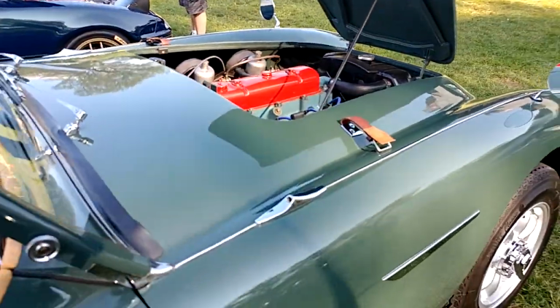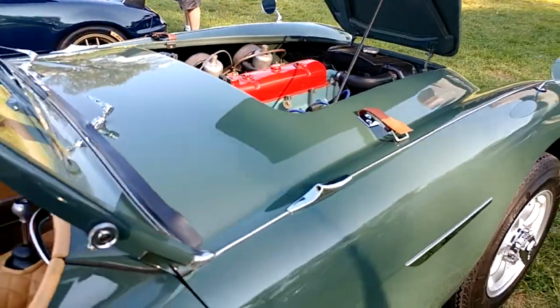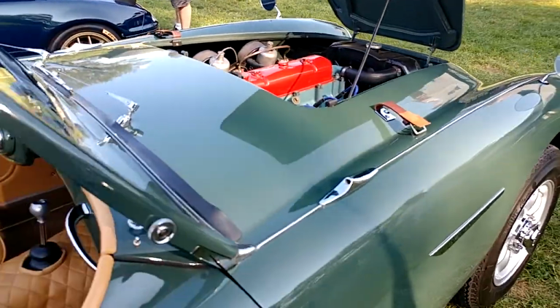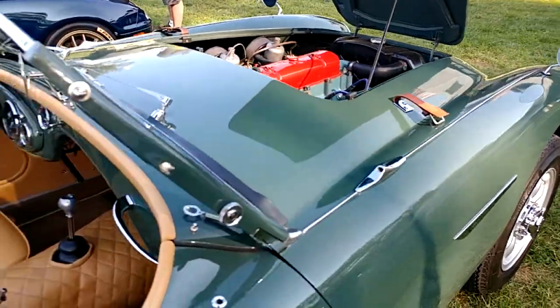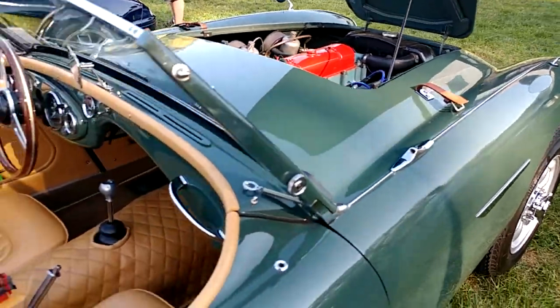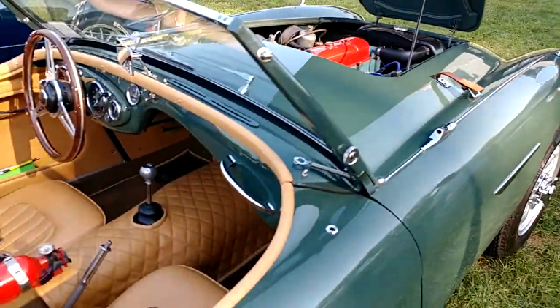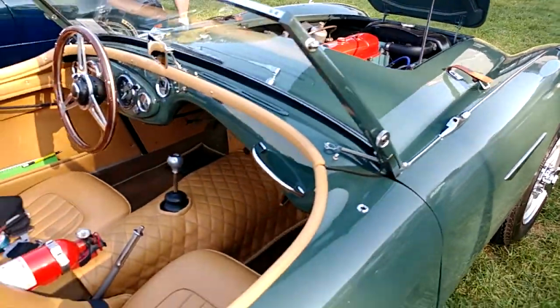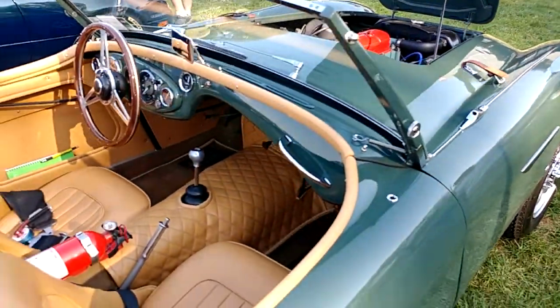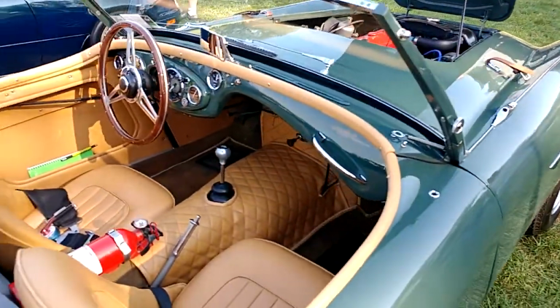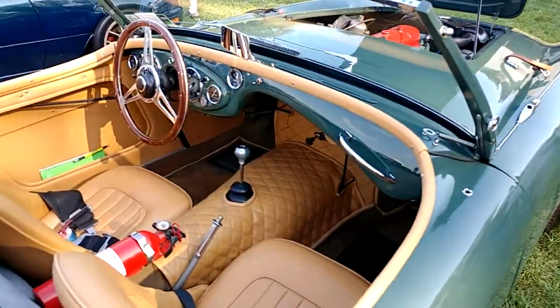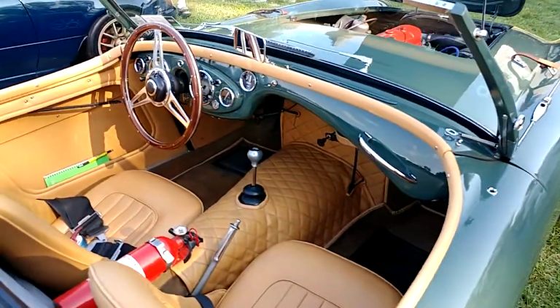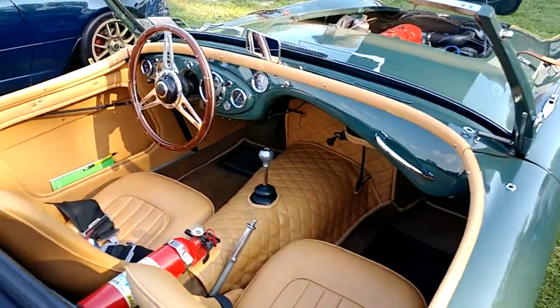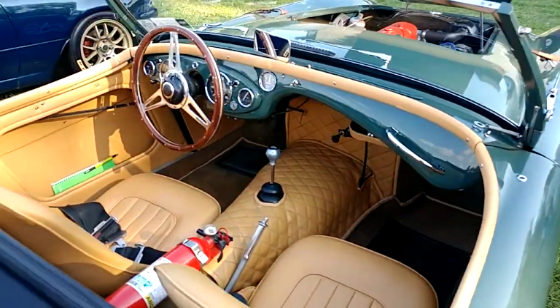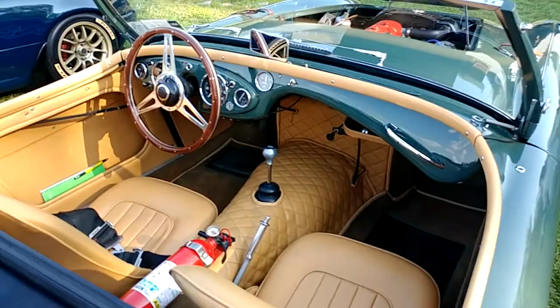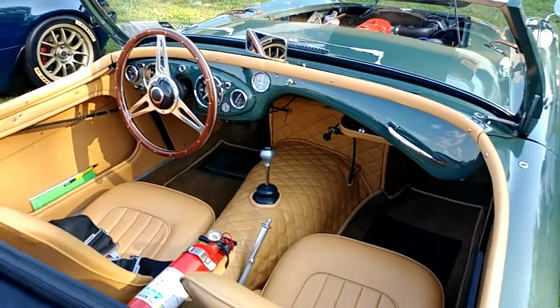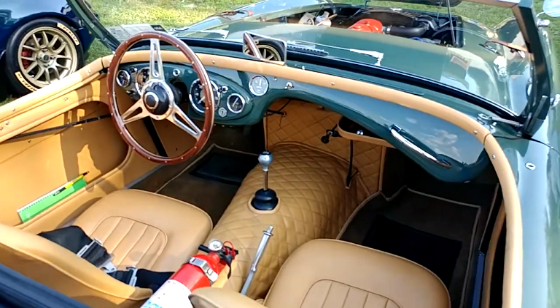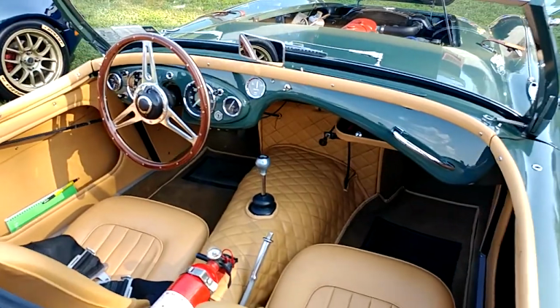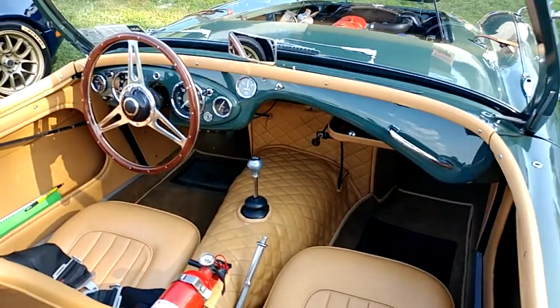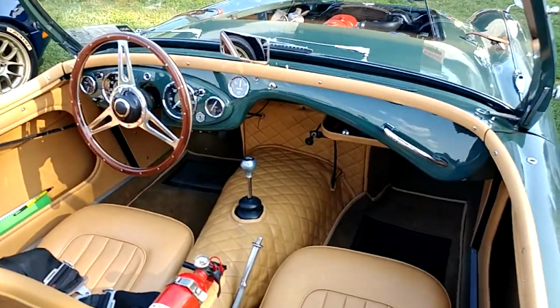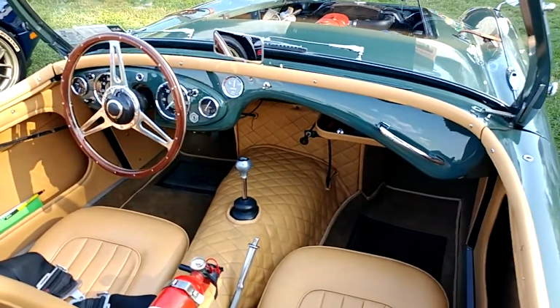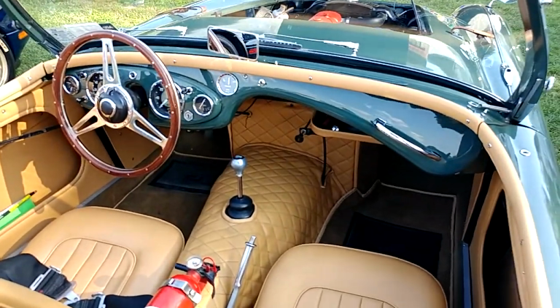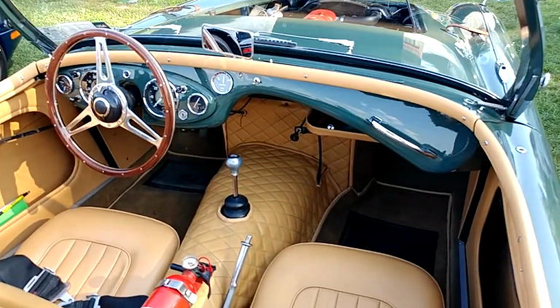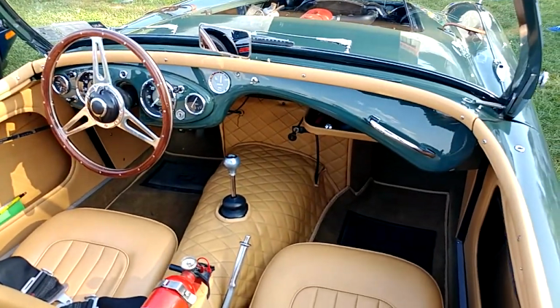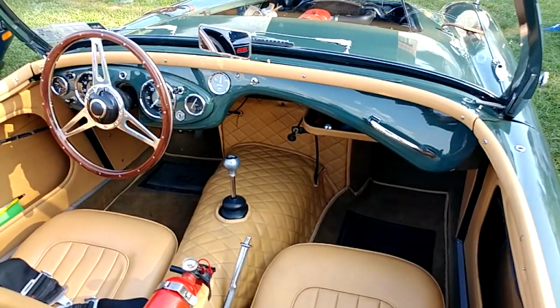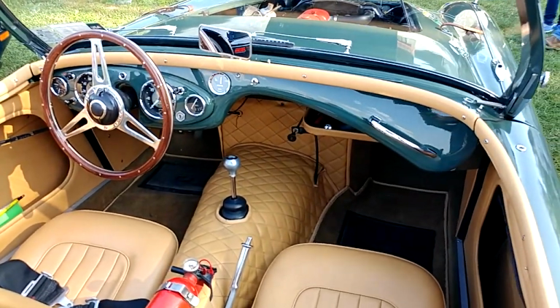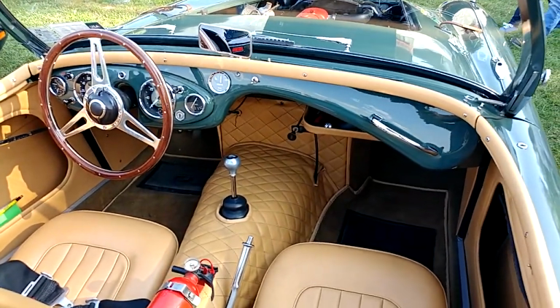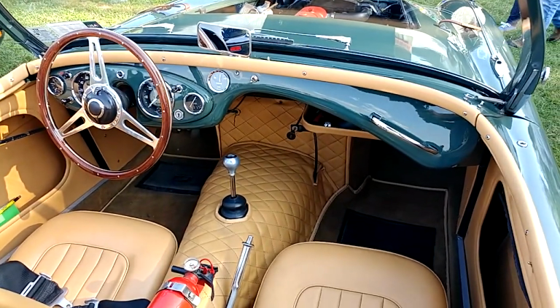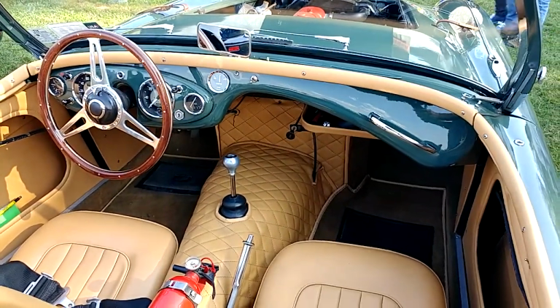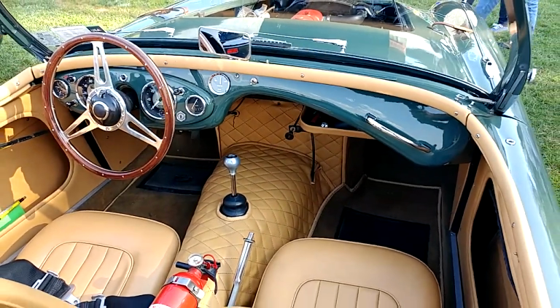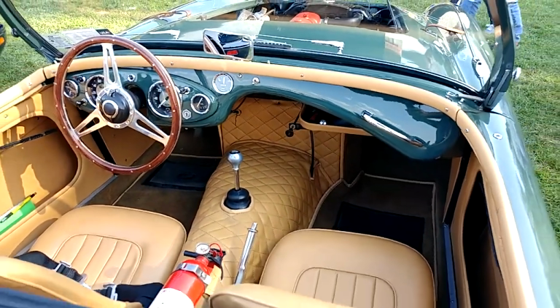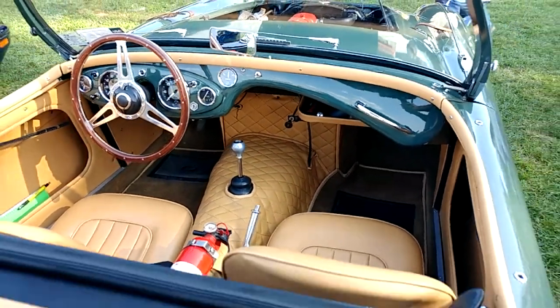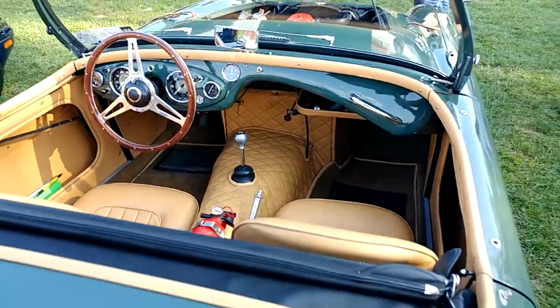How many of them are still around? No clue. But it's a convertible and it's hot.